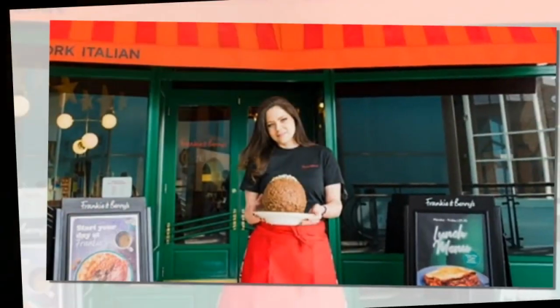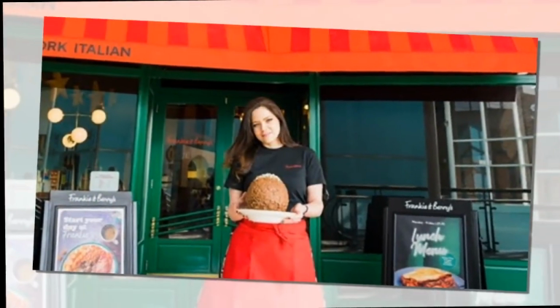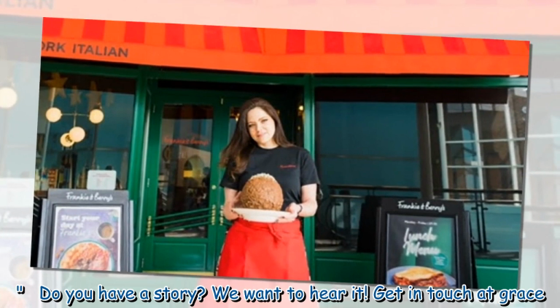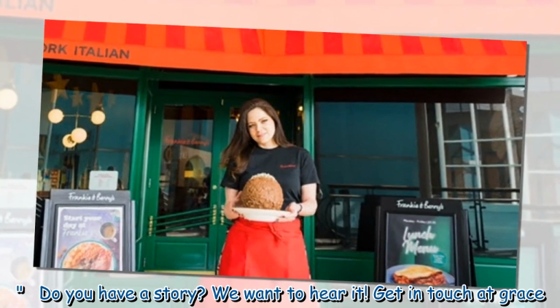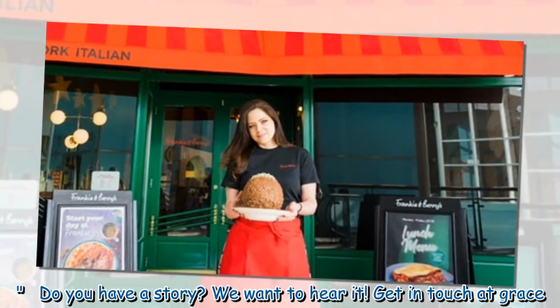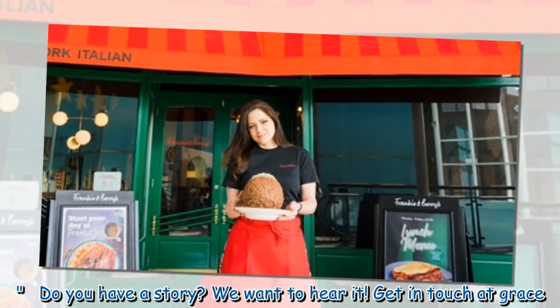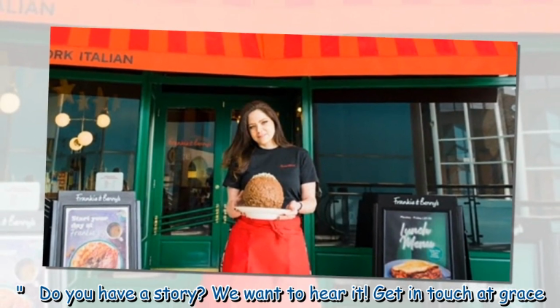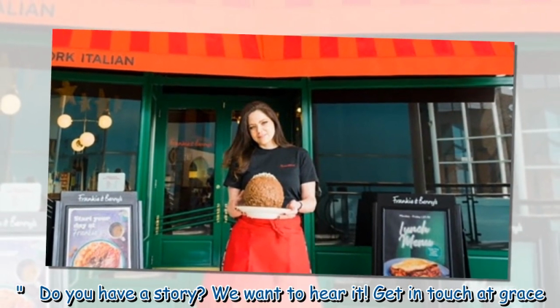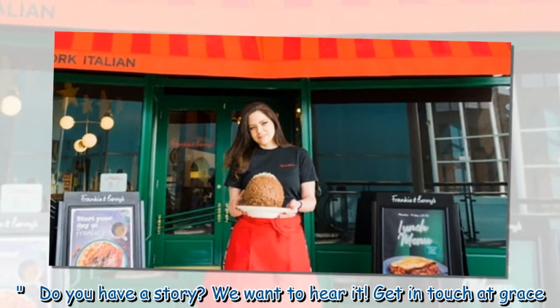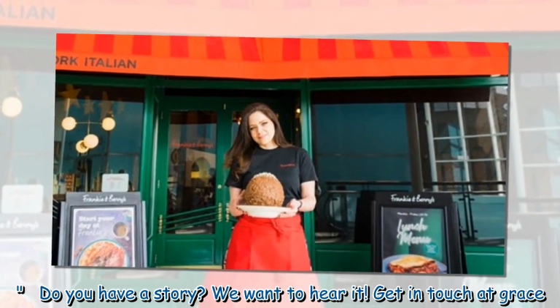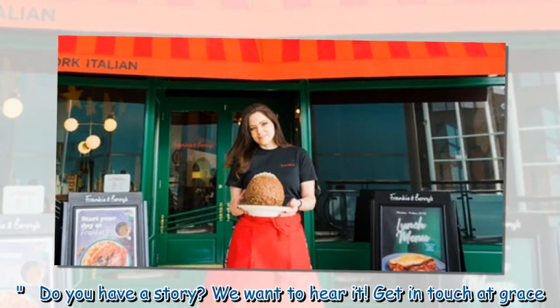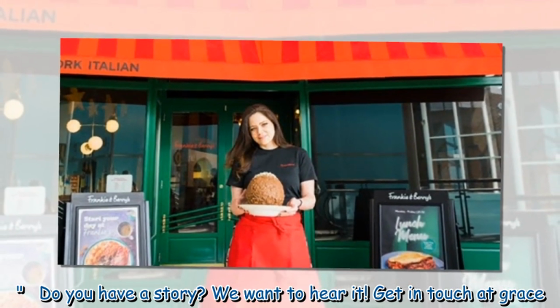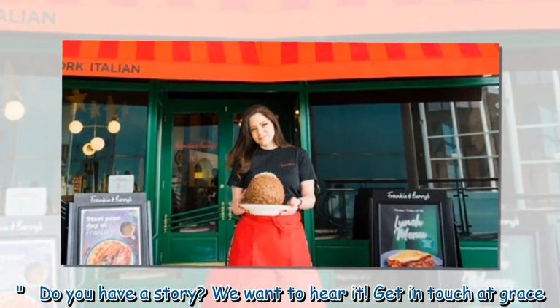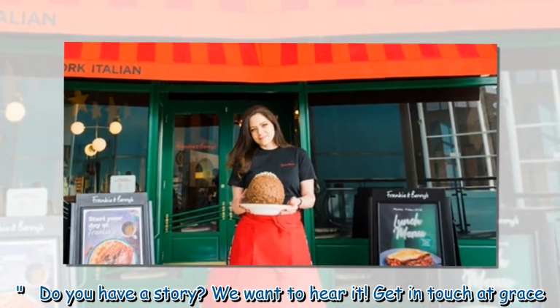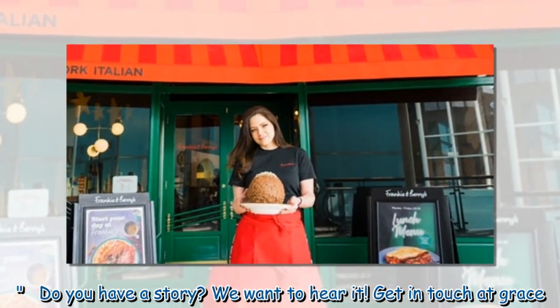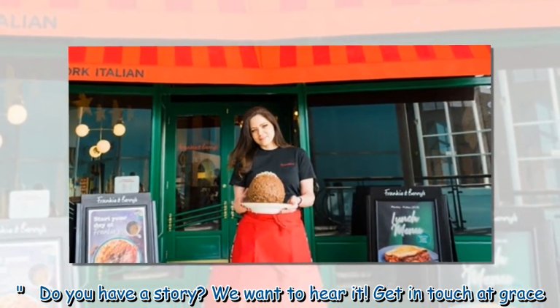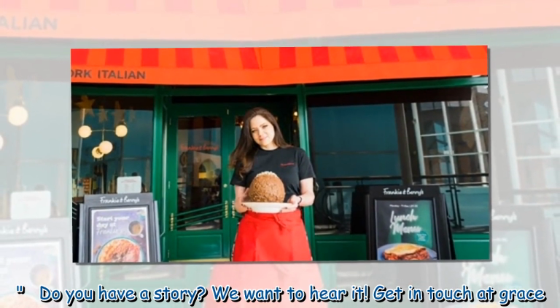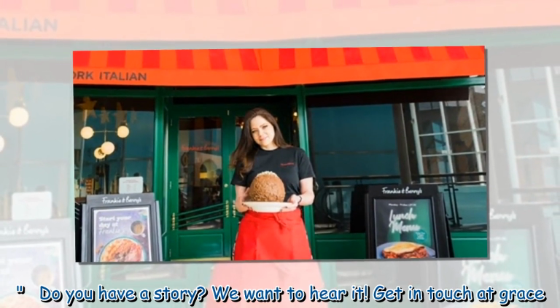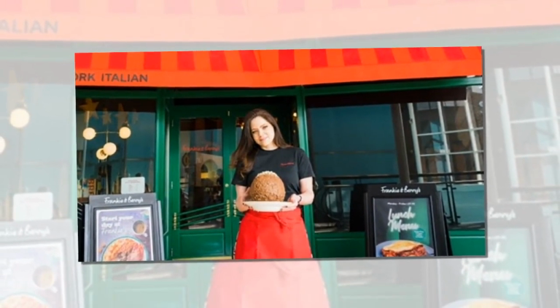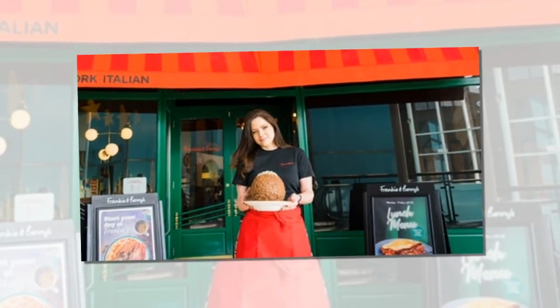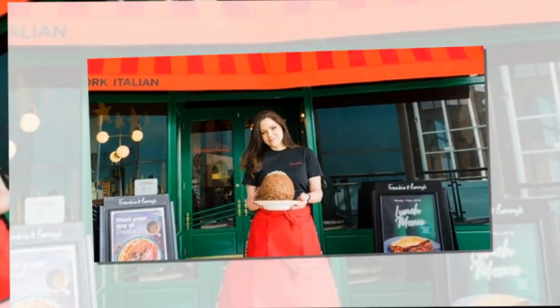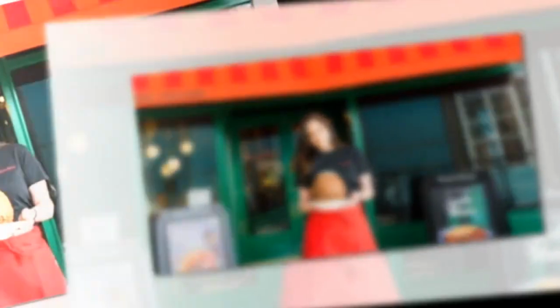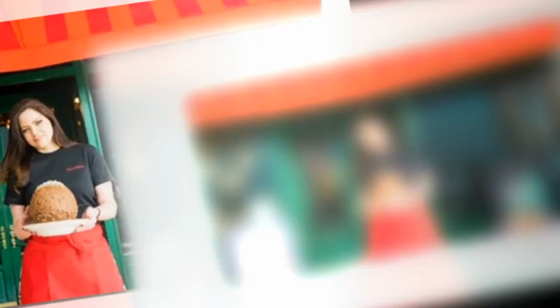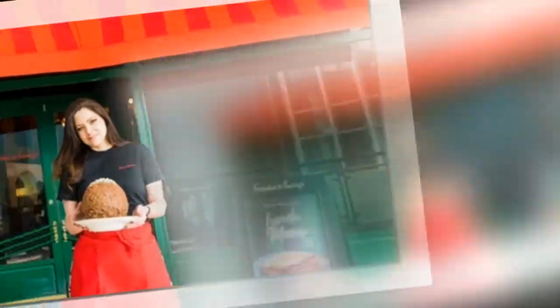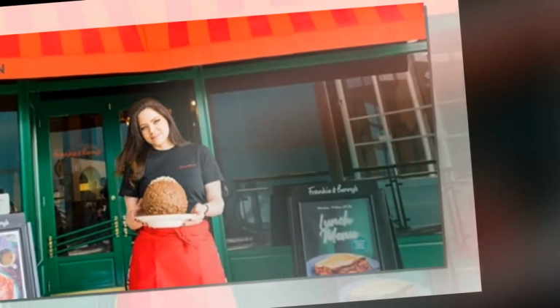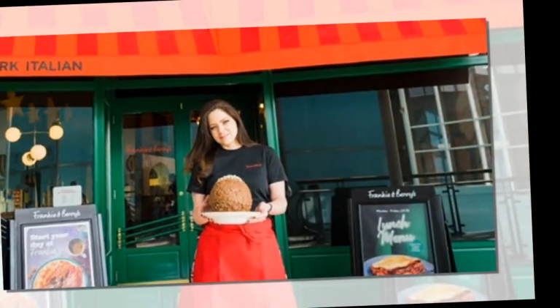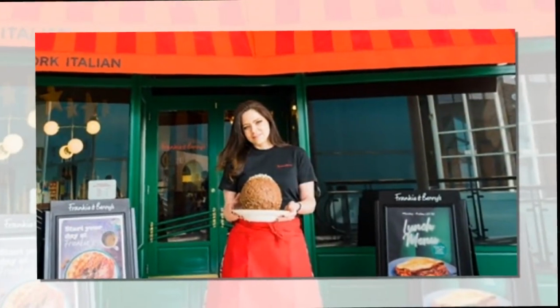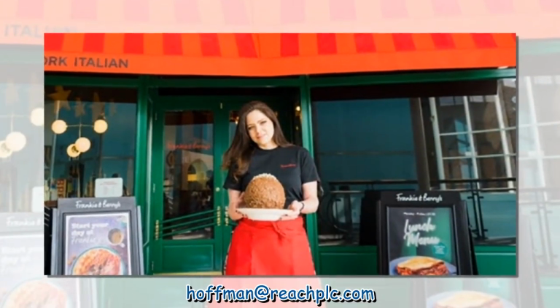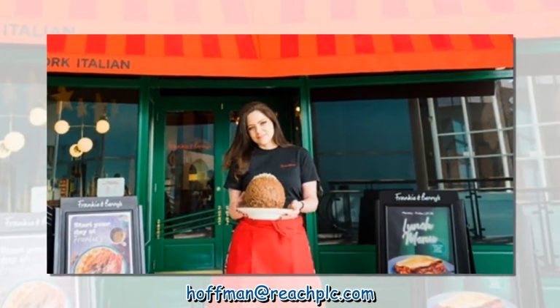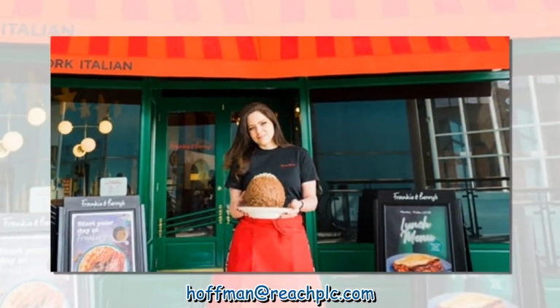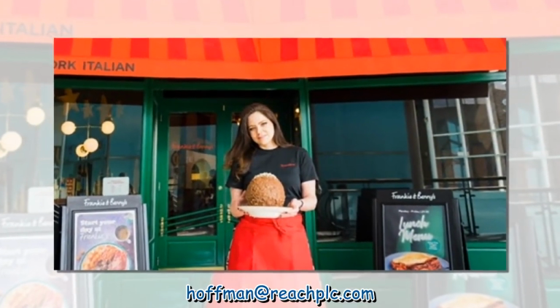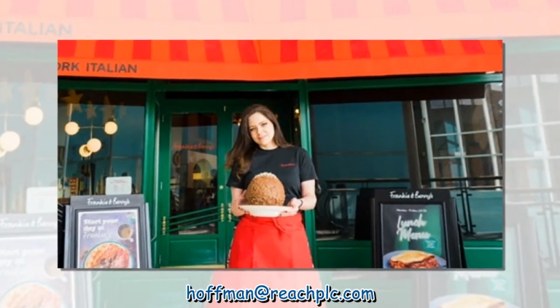Do you have a story? We want to hear it. Get in touch at Grace.Hoffman@ReachBook.com.